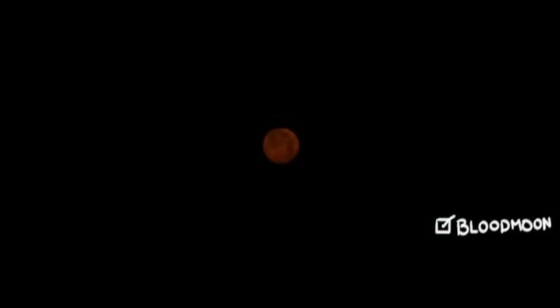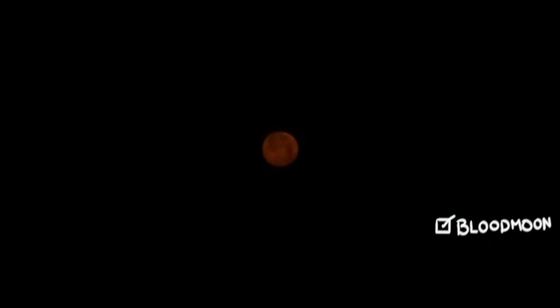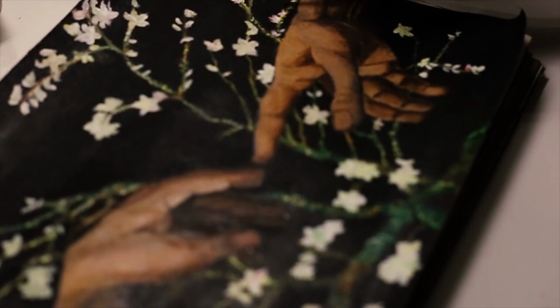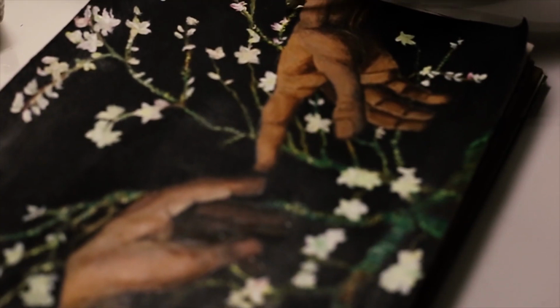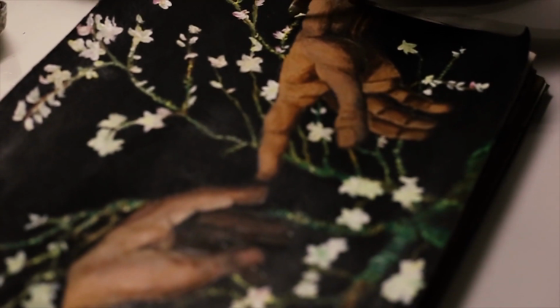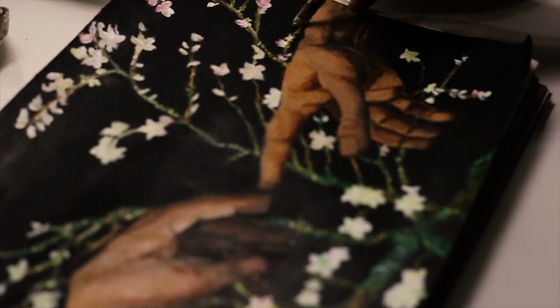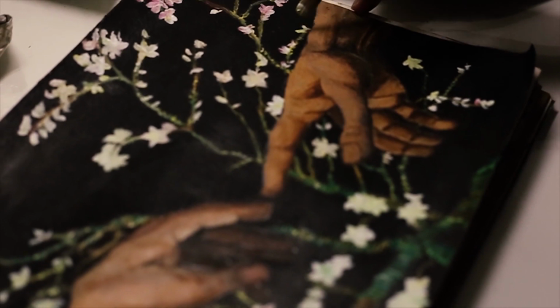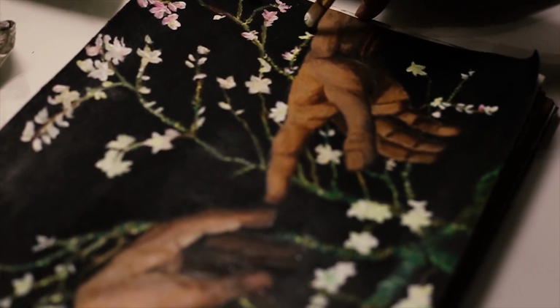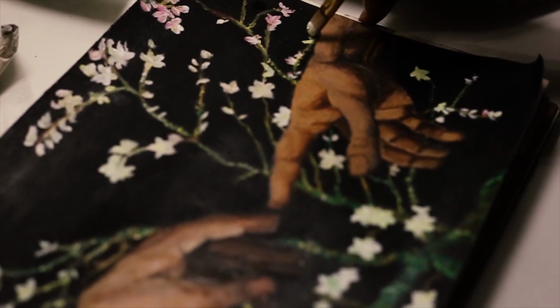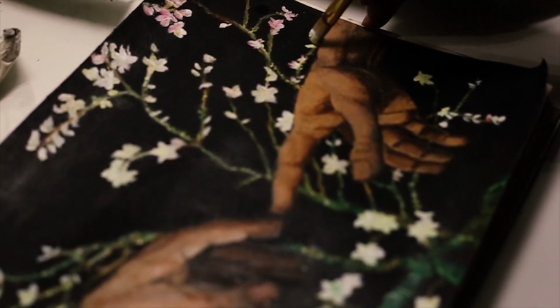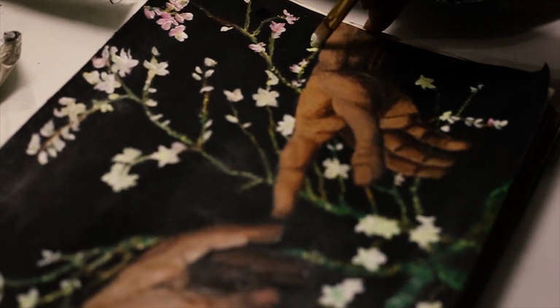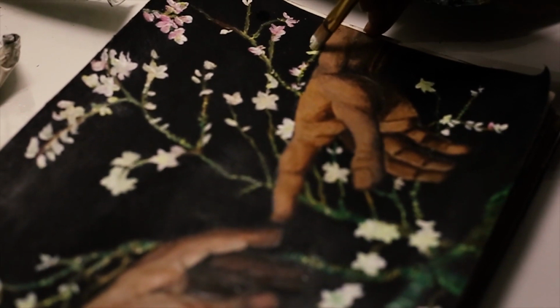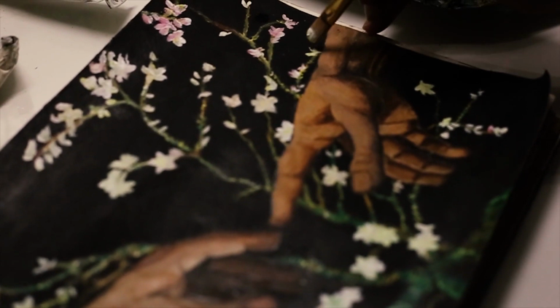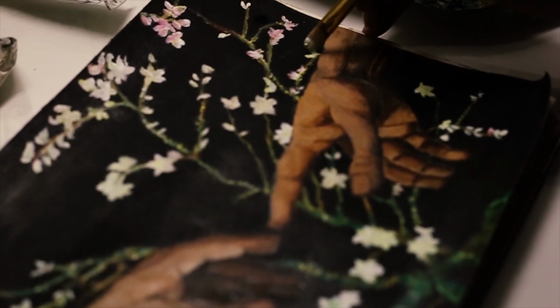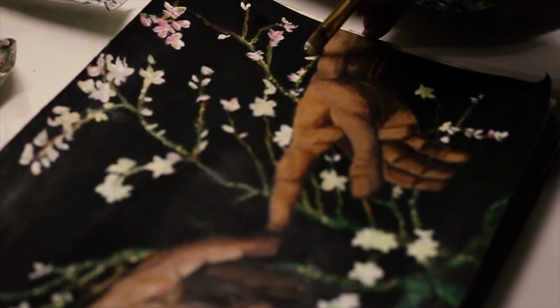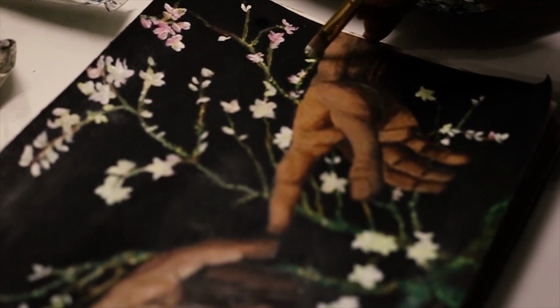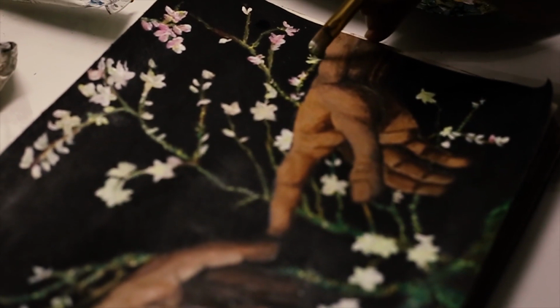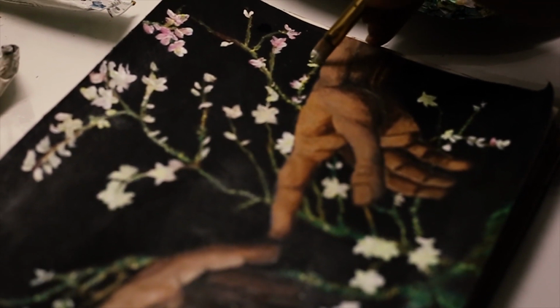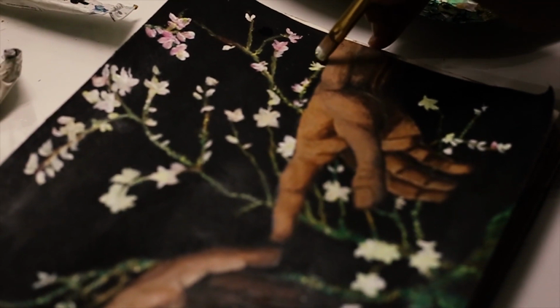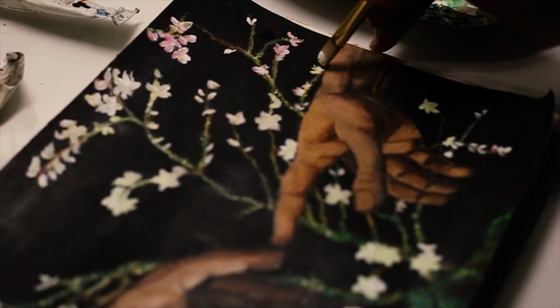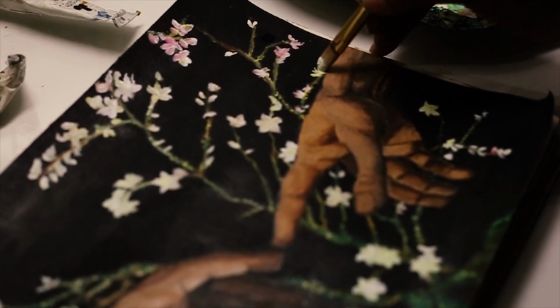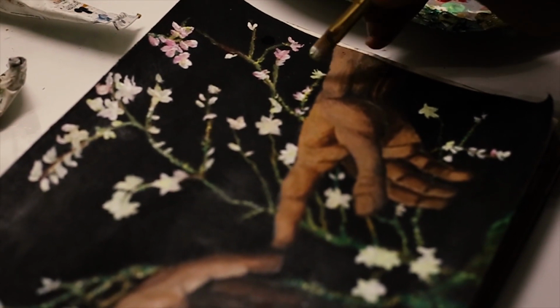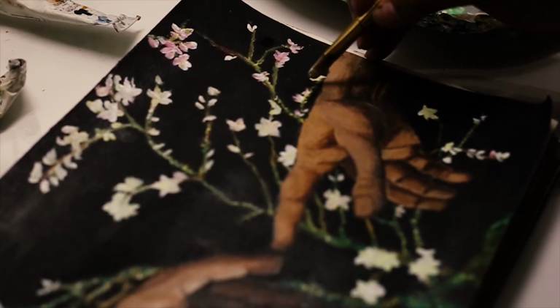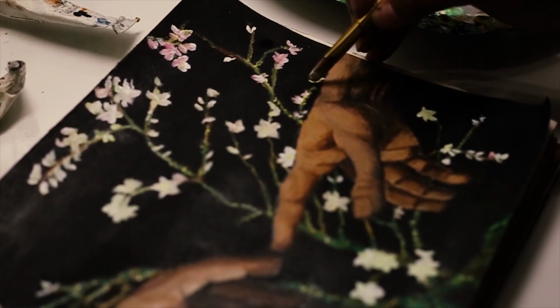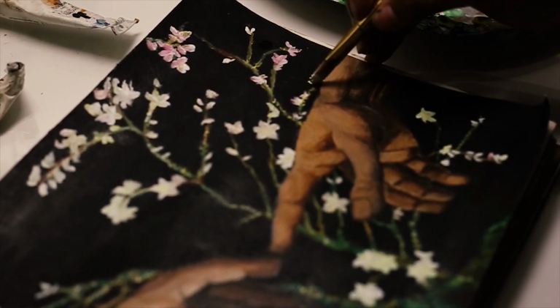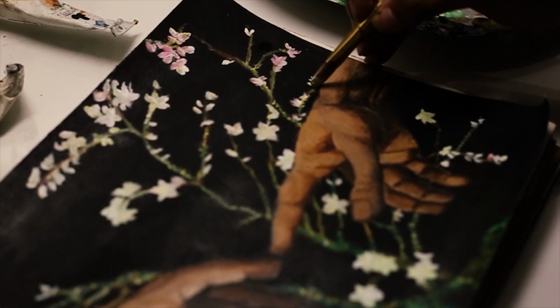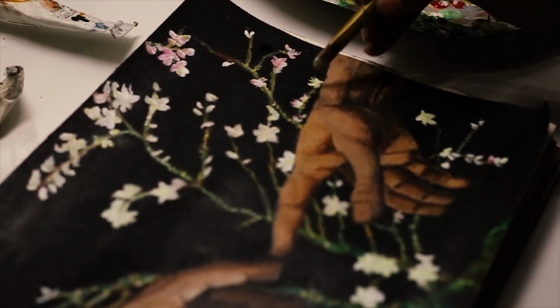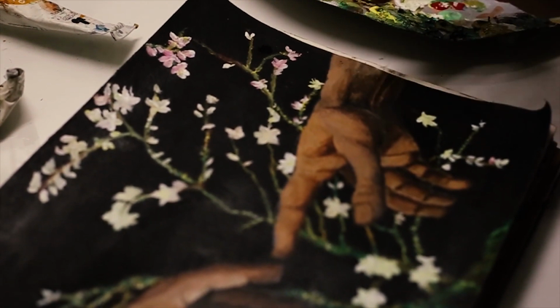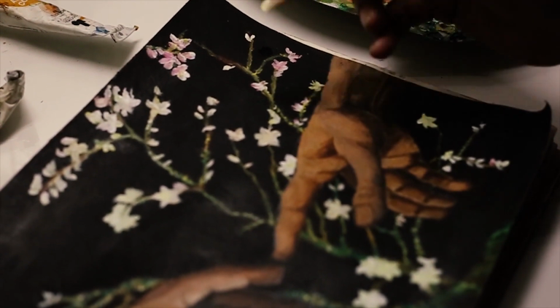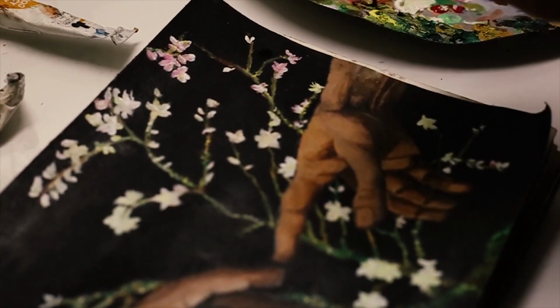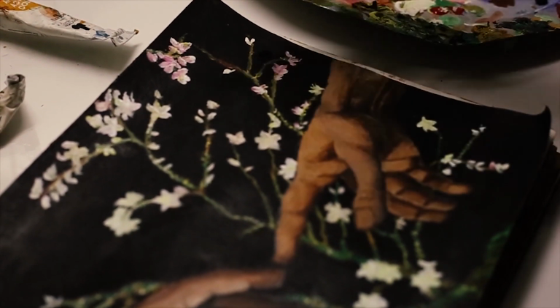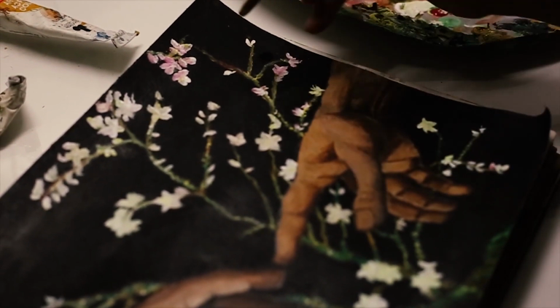I started to add flowers and more details to it. The white flowers really contrasted with the background.